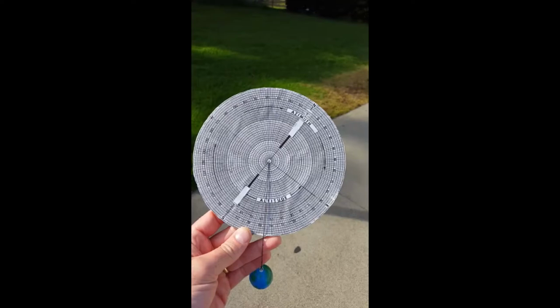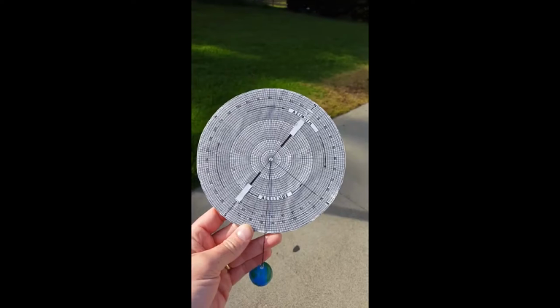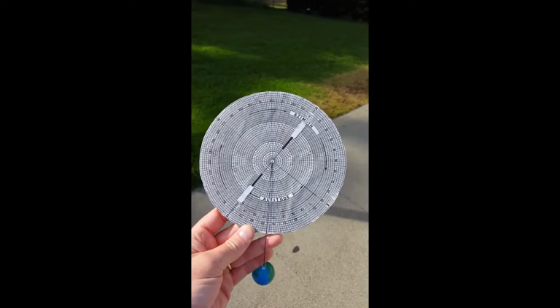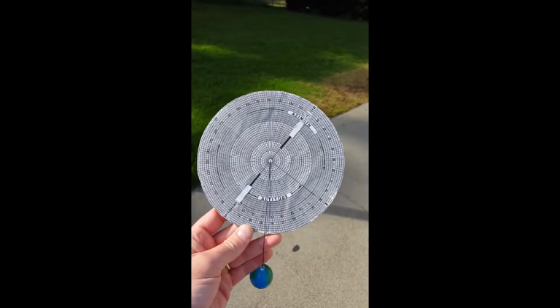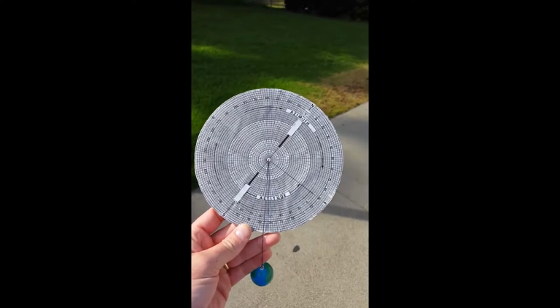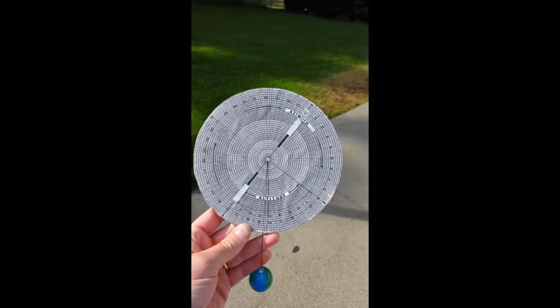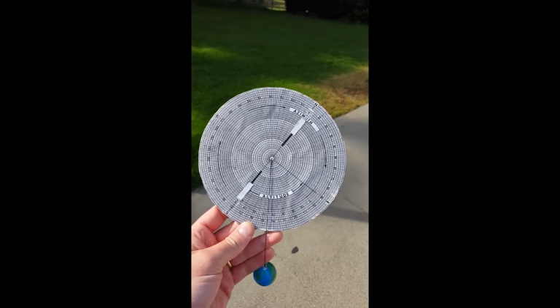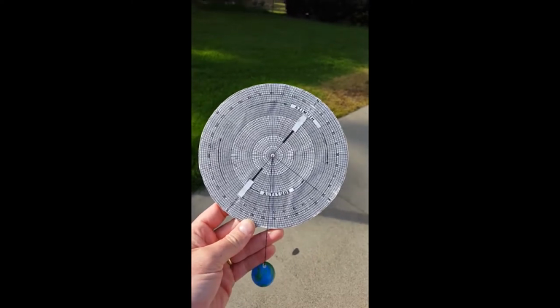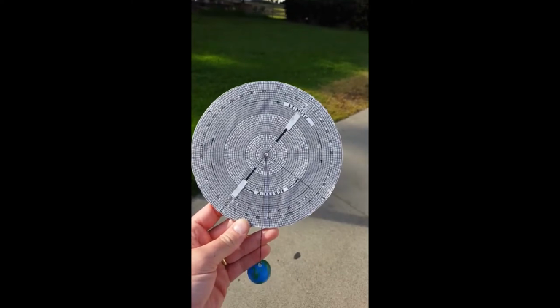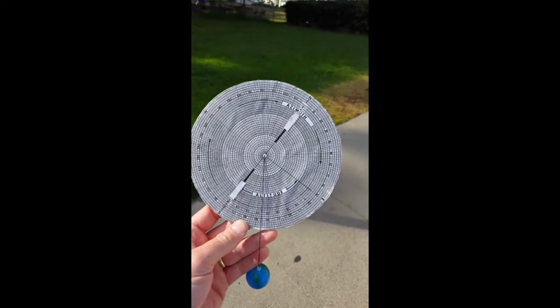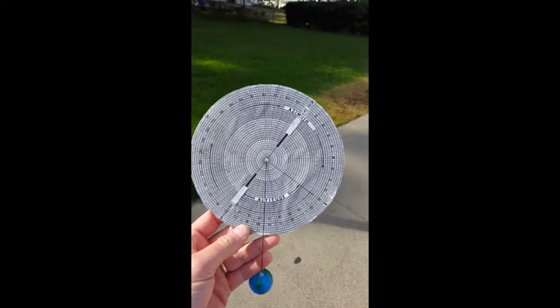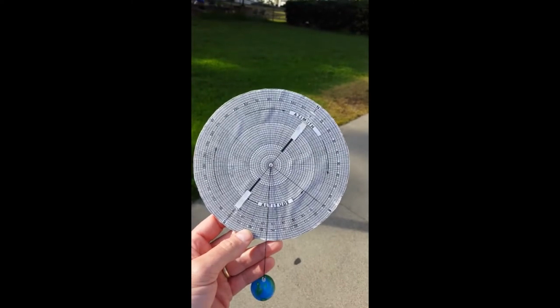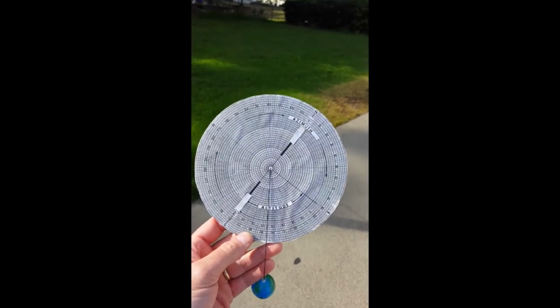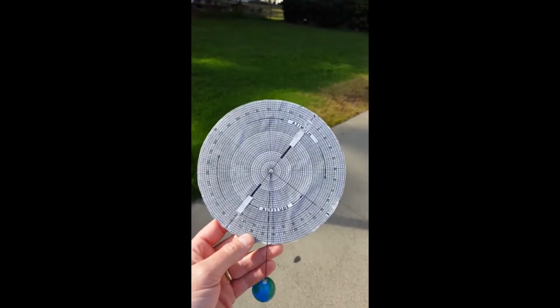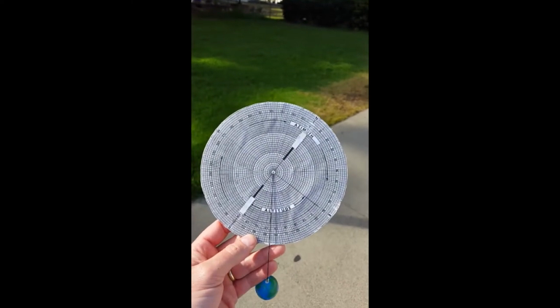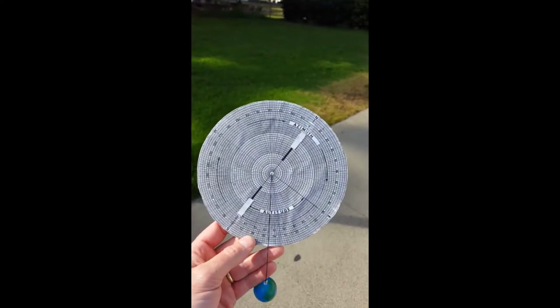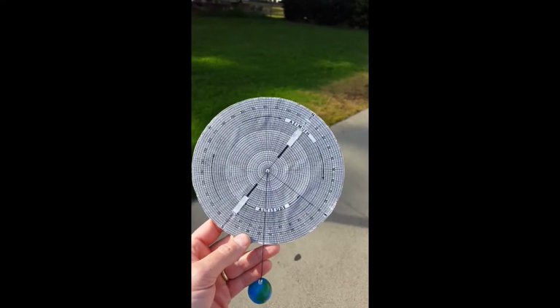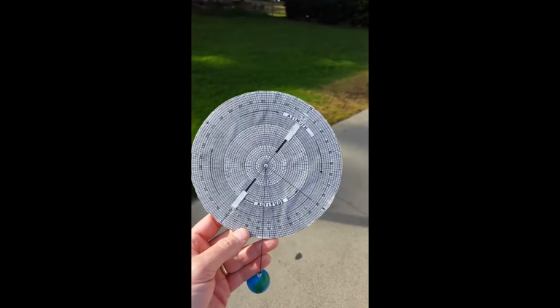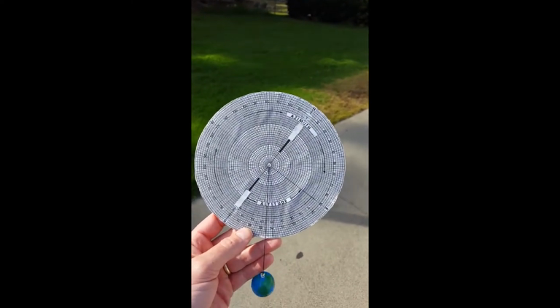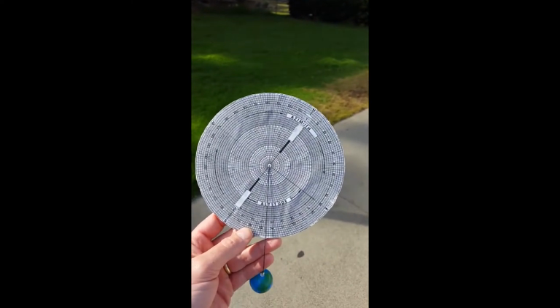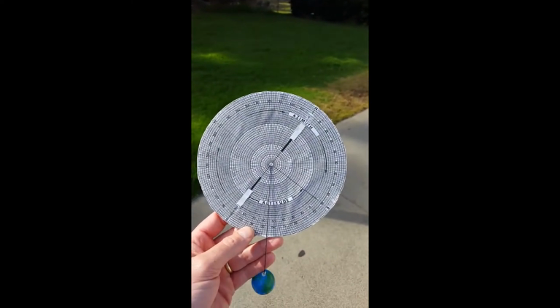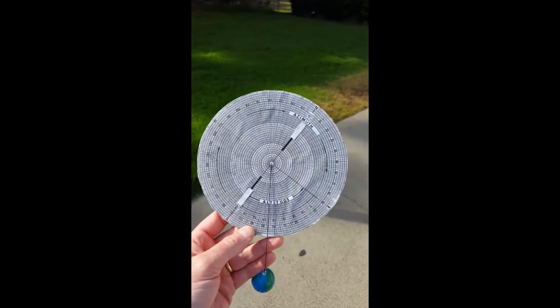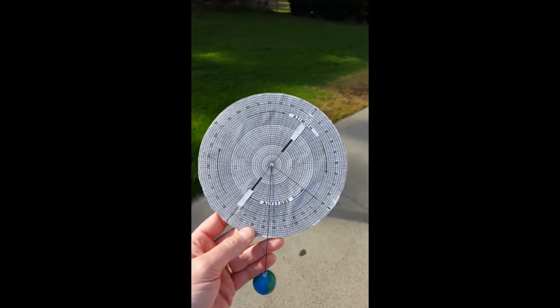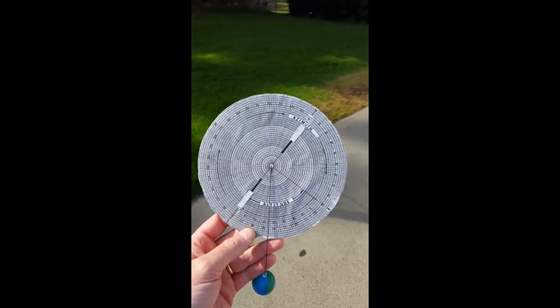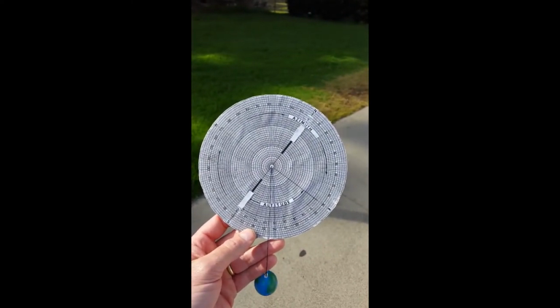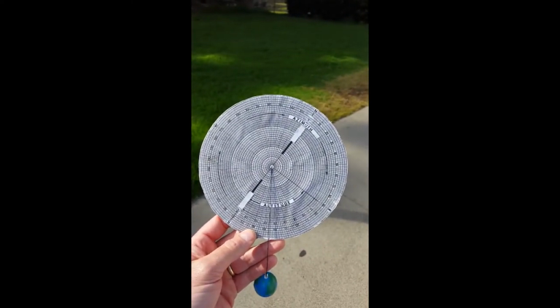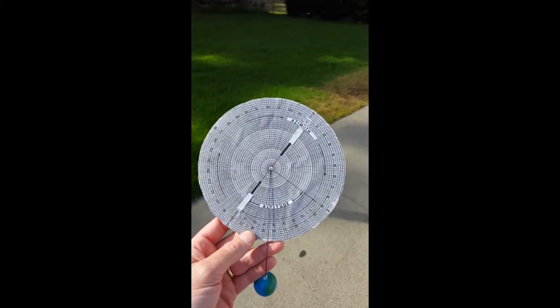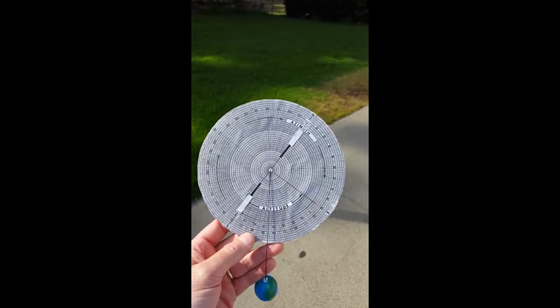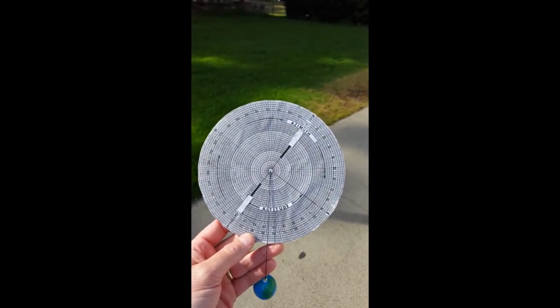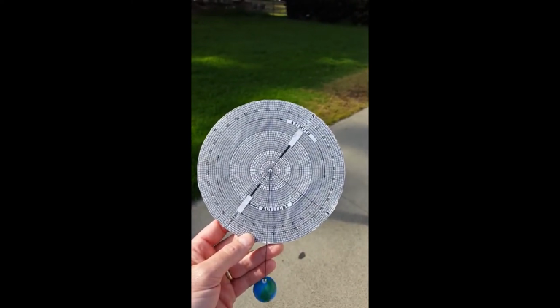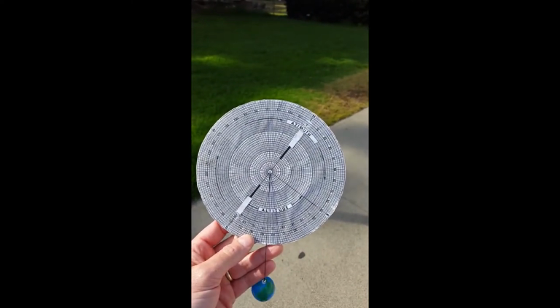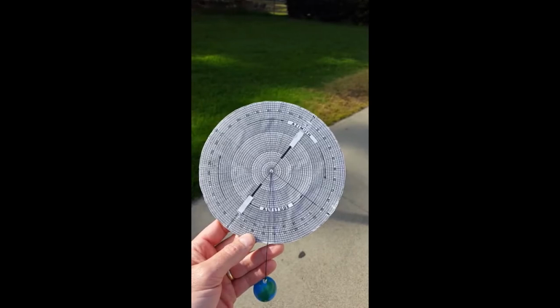A brief introduction to the use of an astrolabe, or star finder as we call it in the lab.